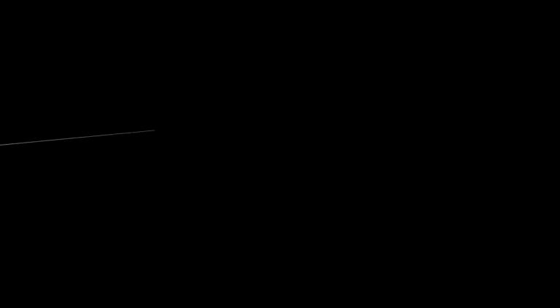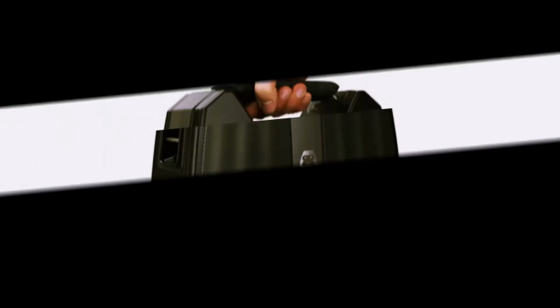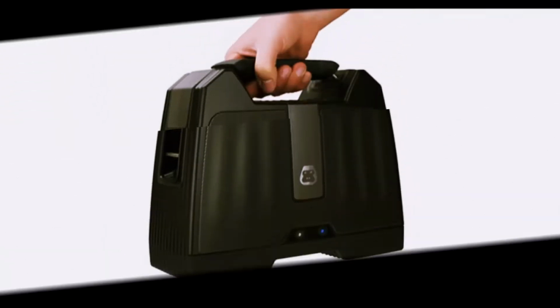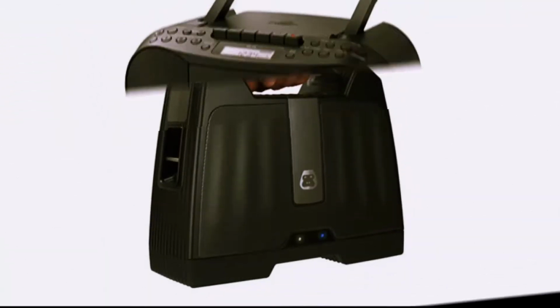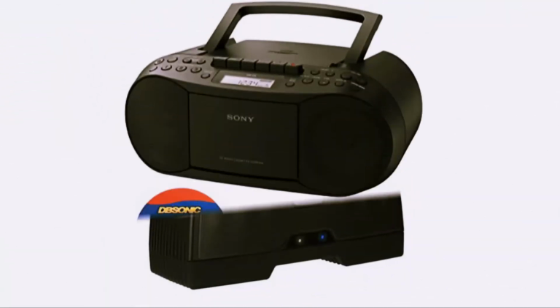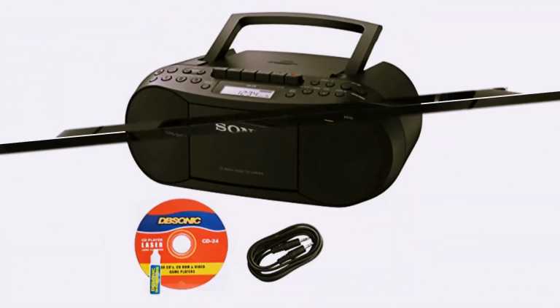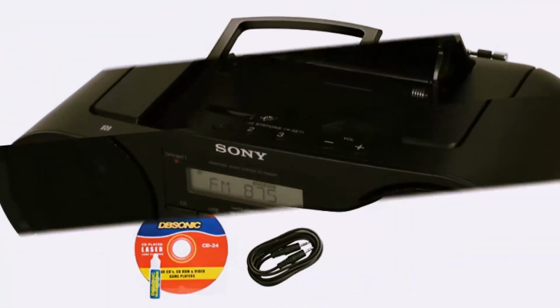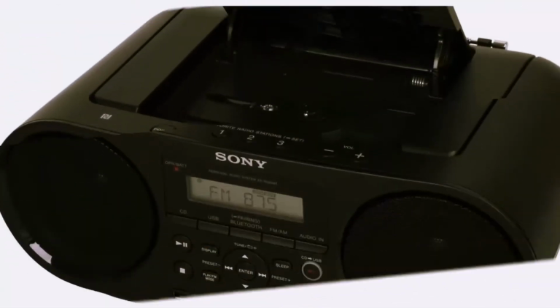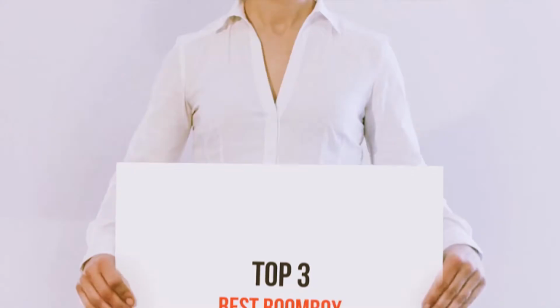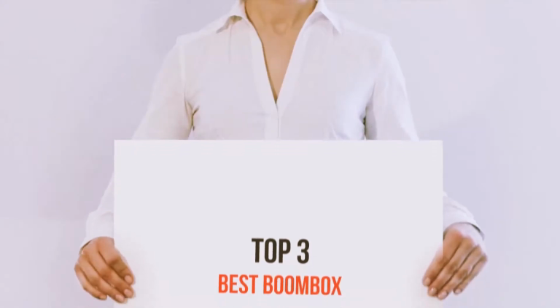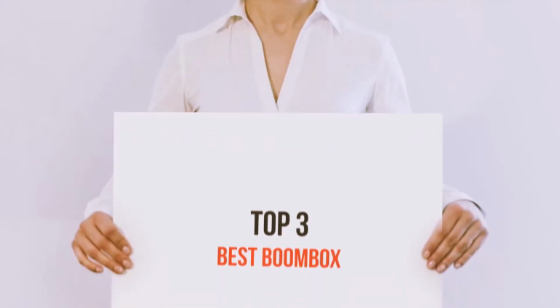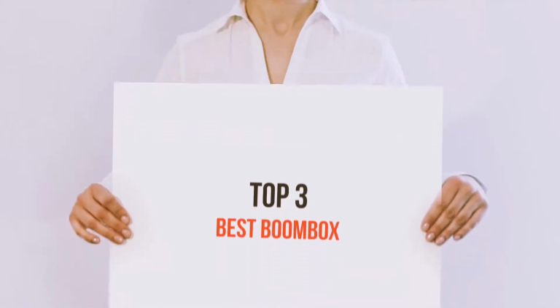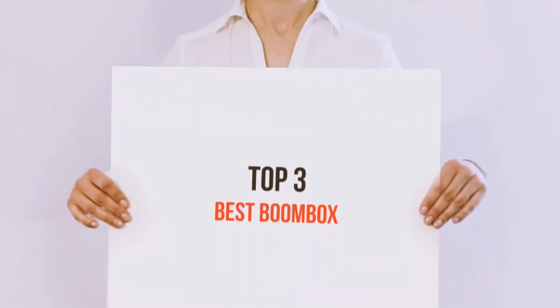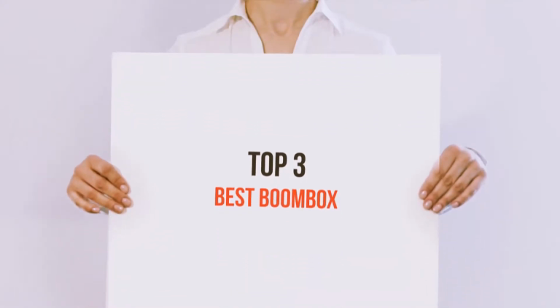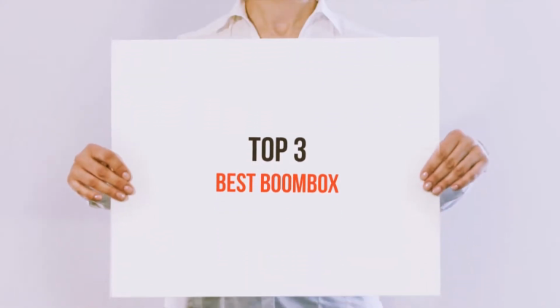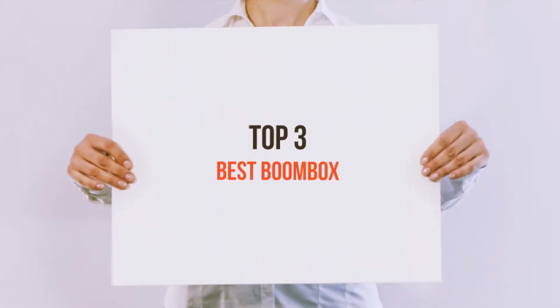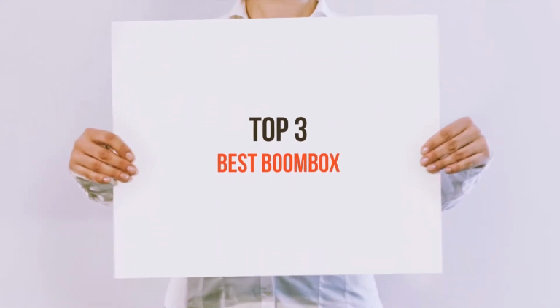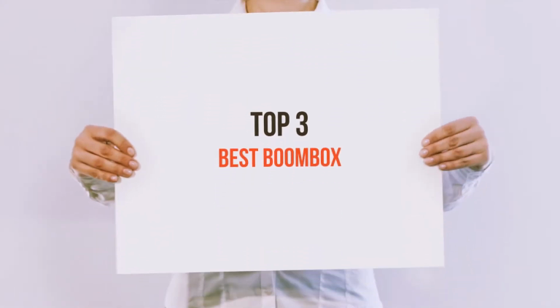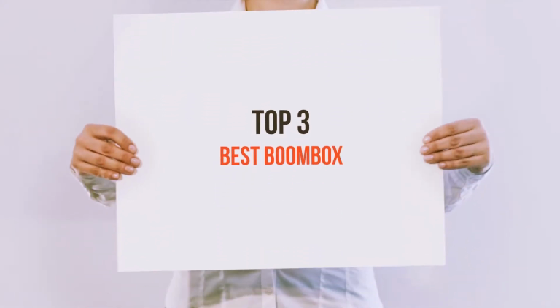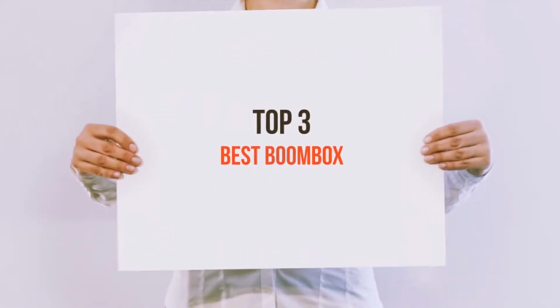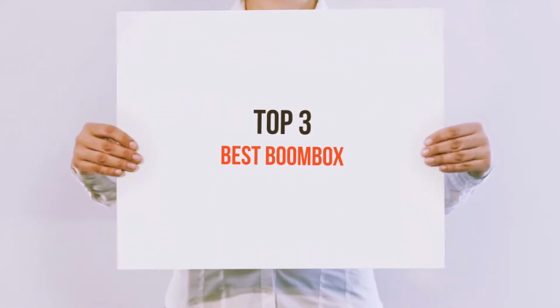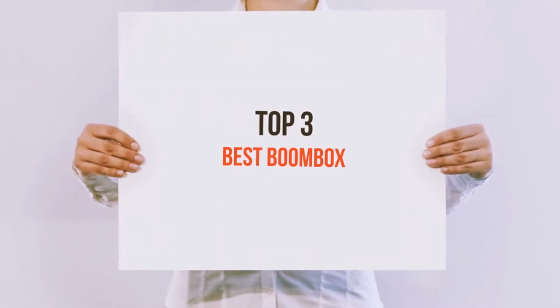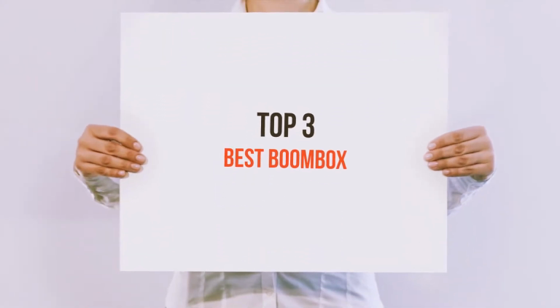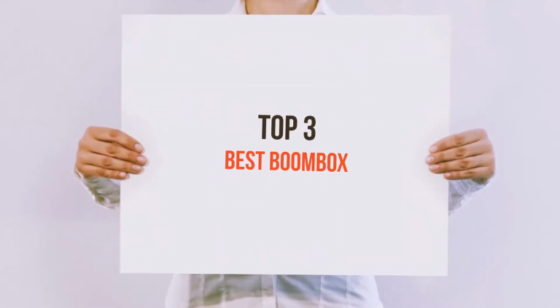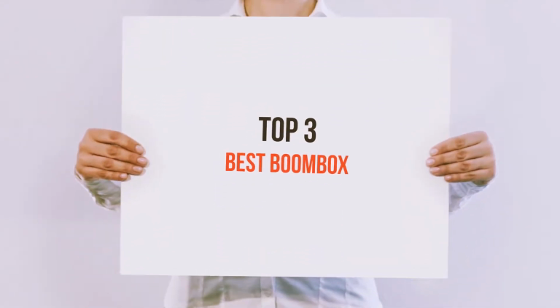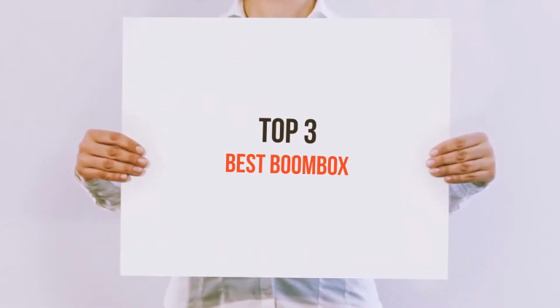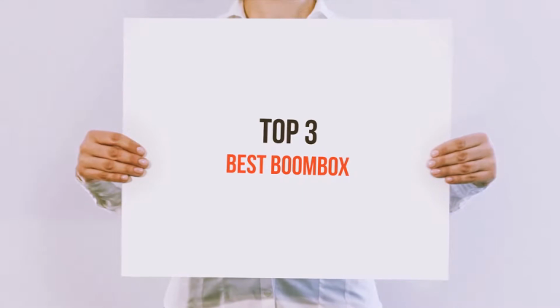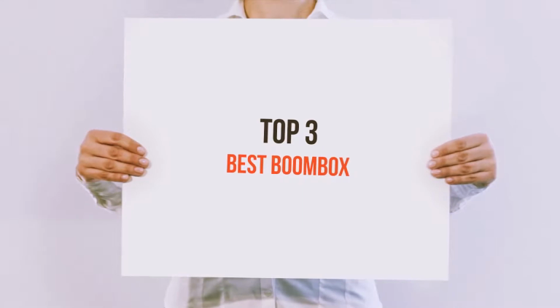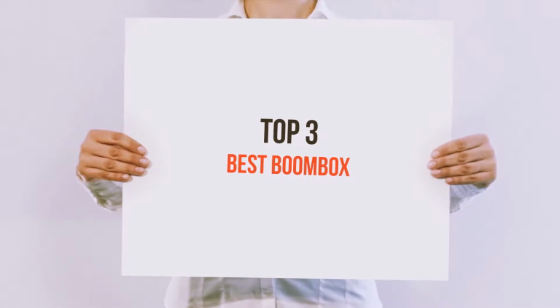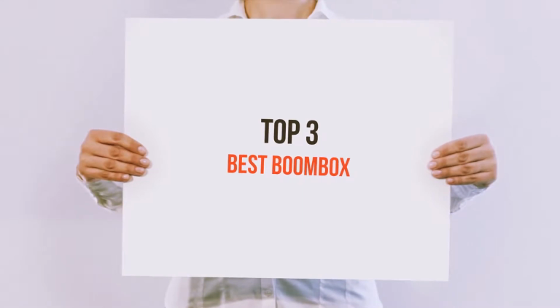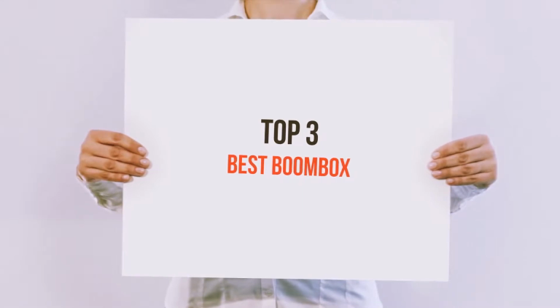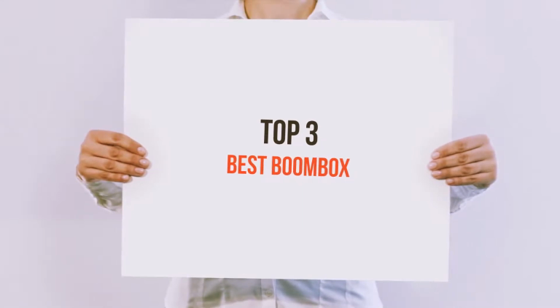Hello guys, welcome back to my channel. Today I'm gonna talk about the top 3 best boomboxes.